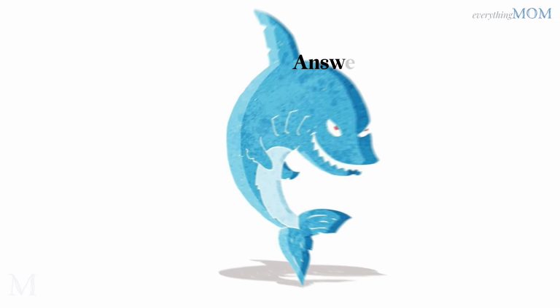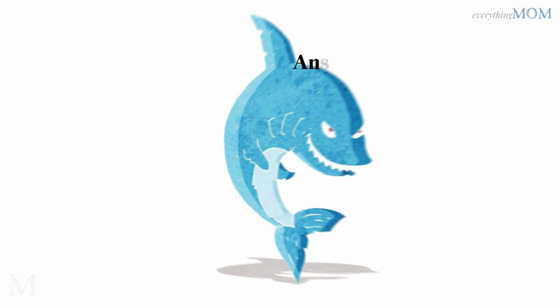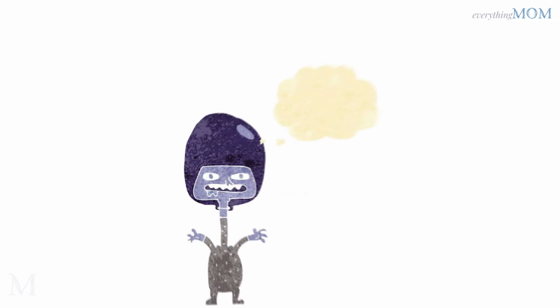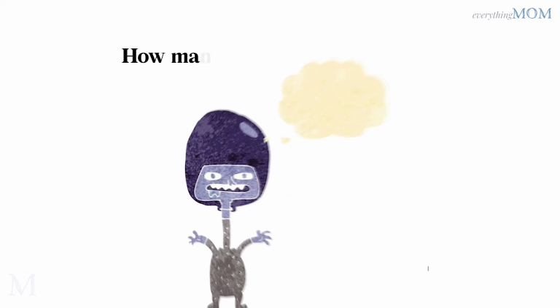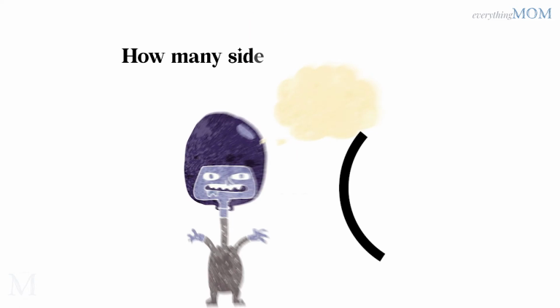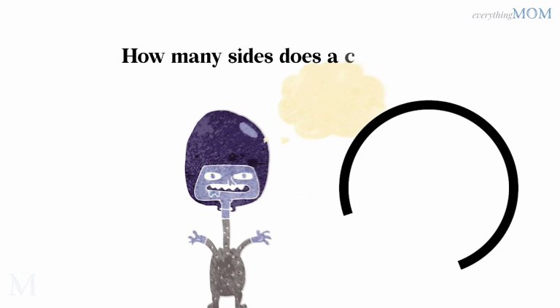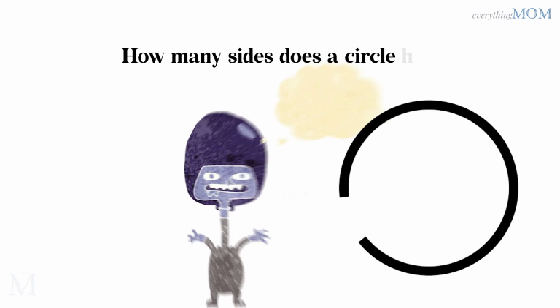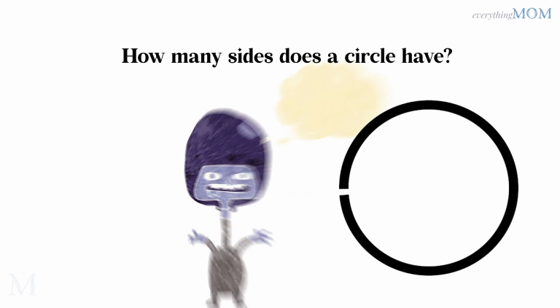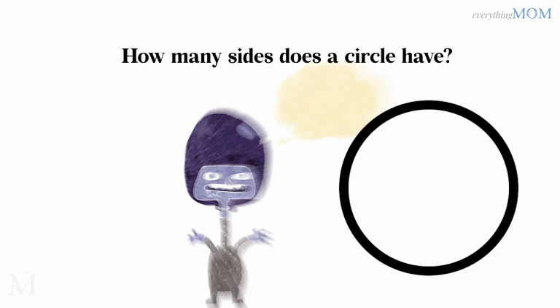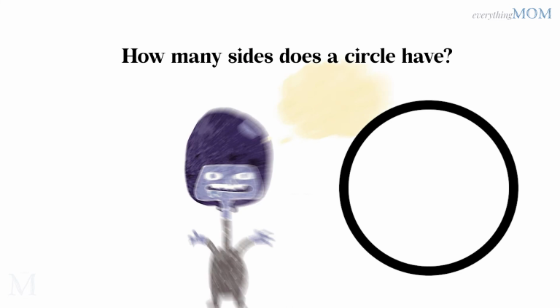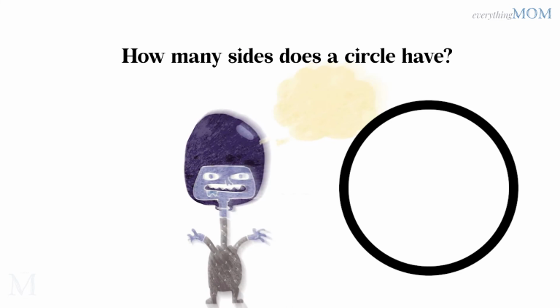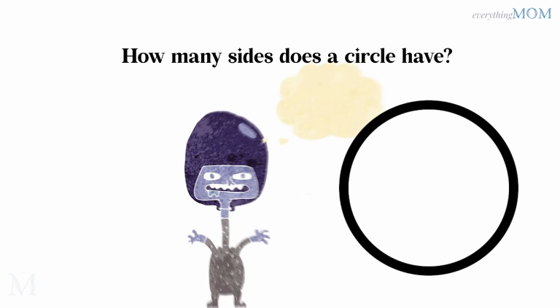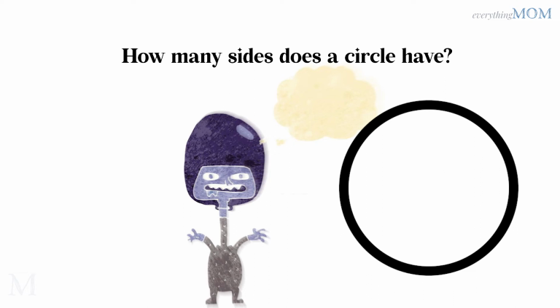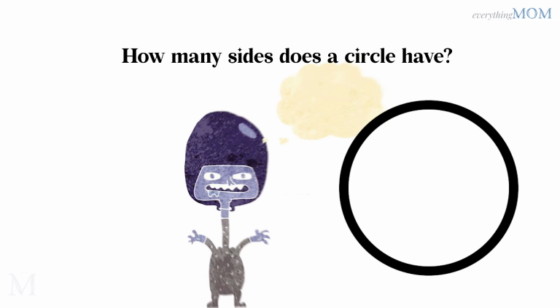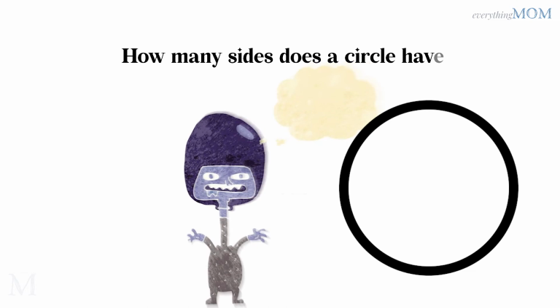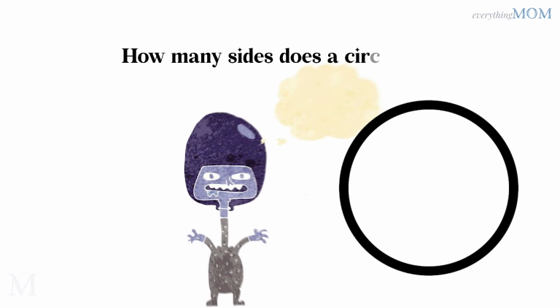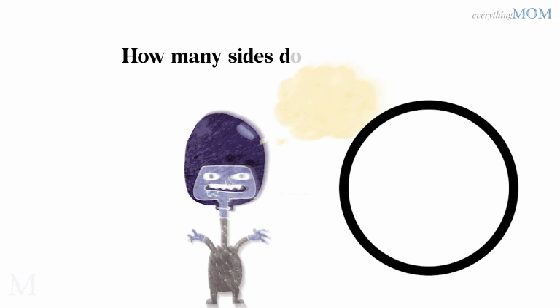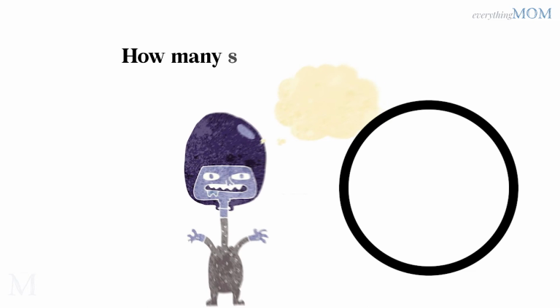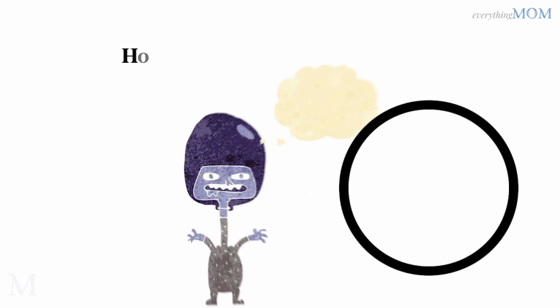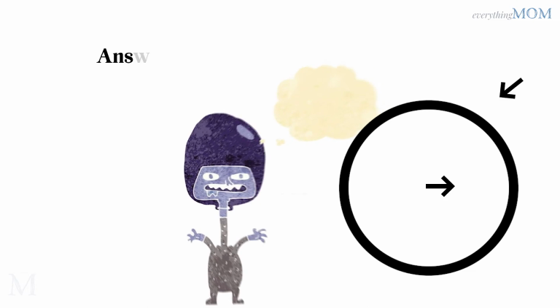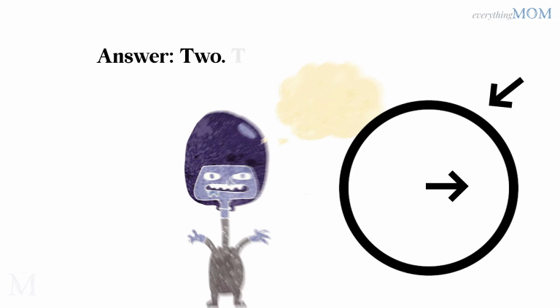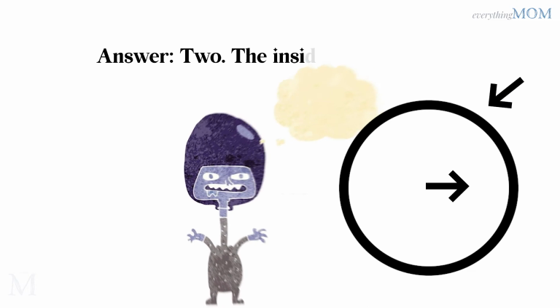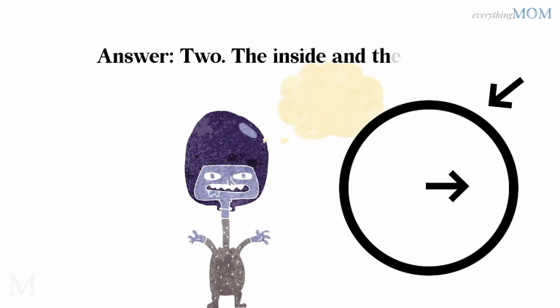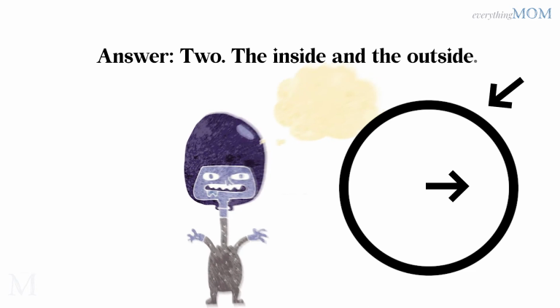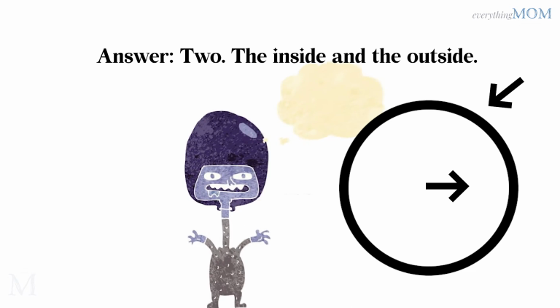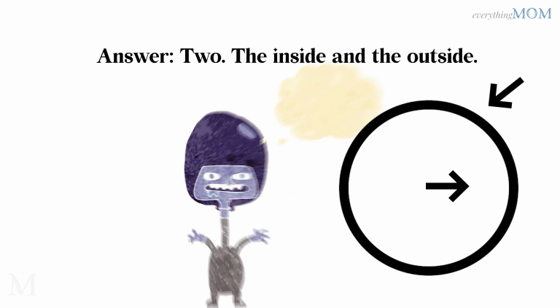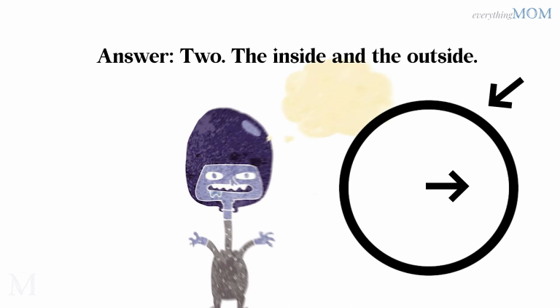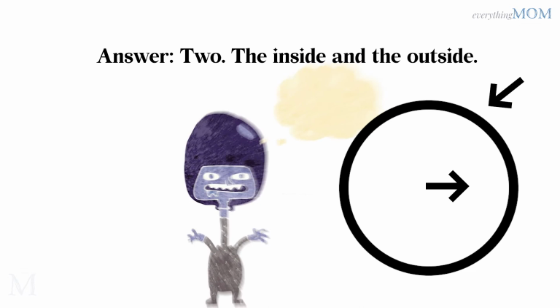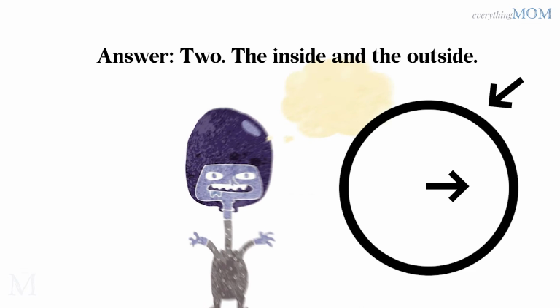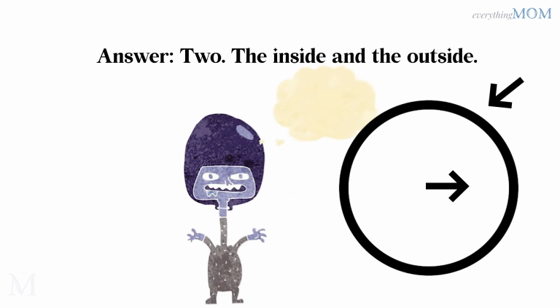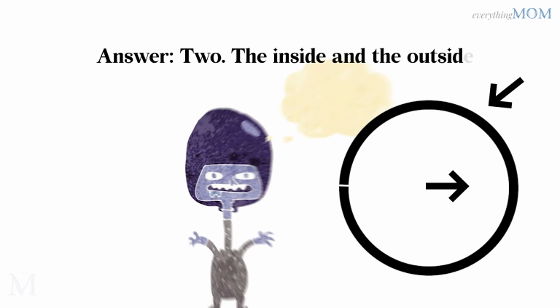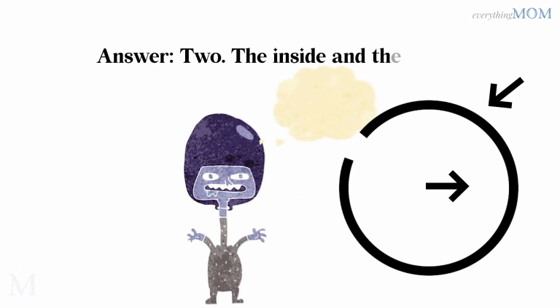How many sides does a circle have? 2. The inside and the outside.